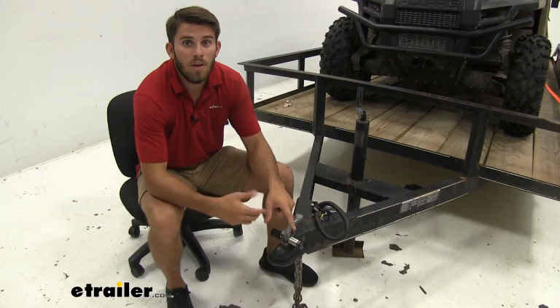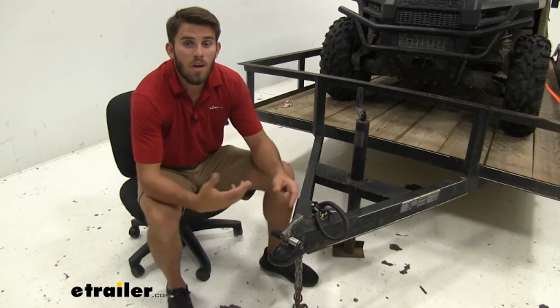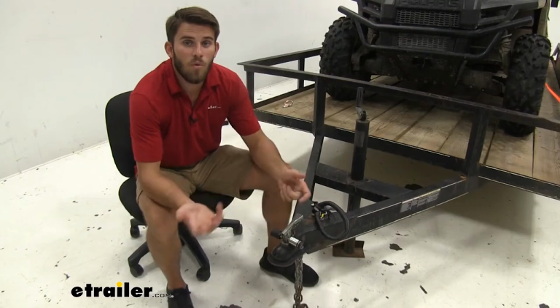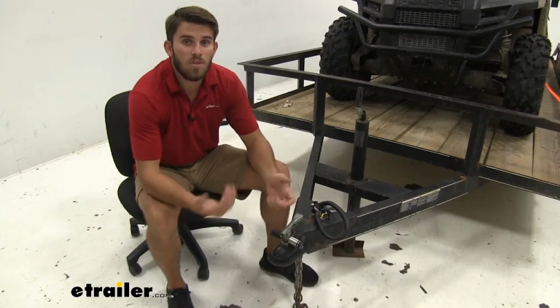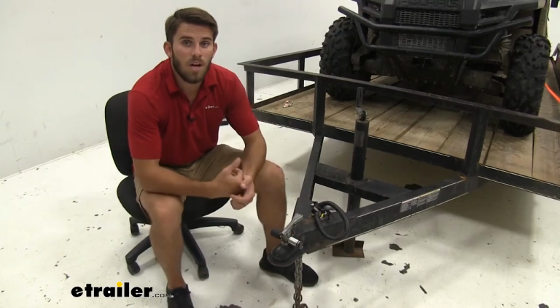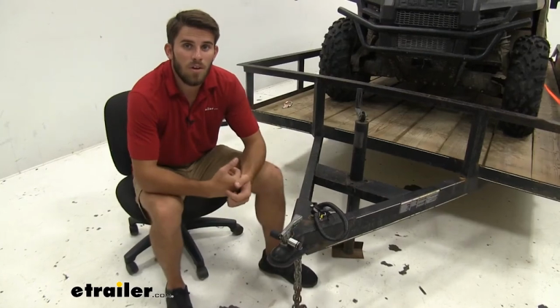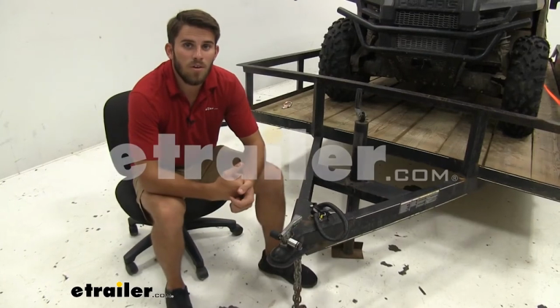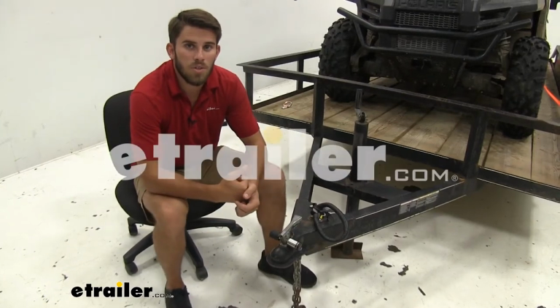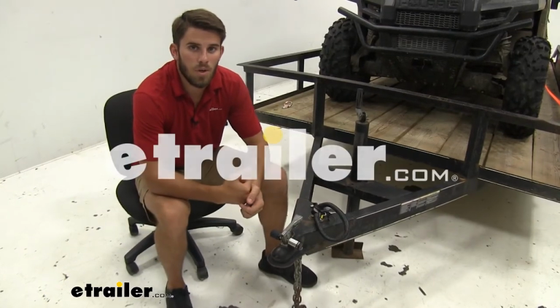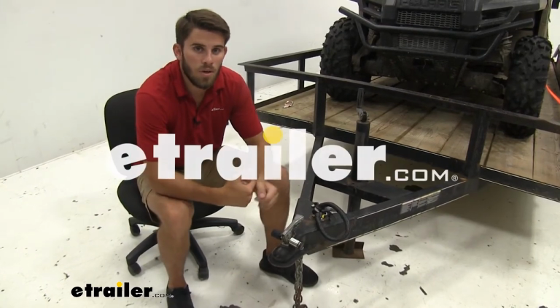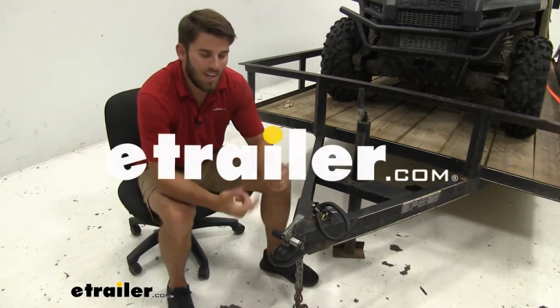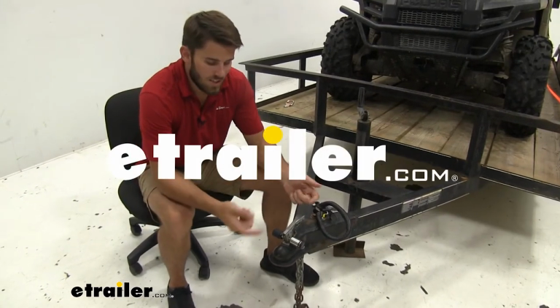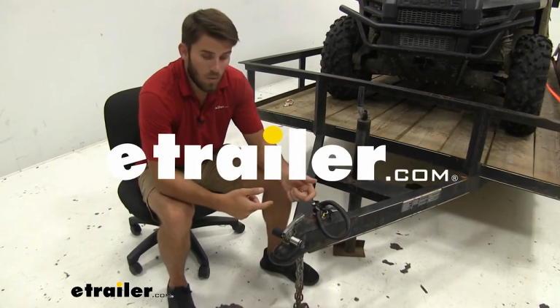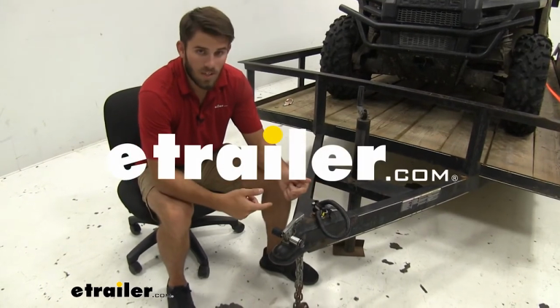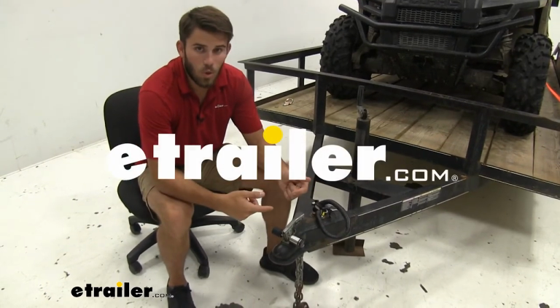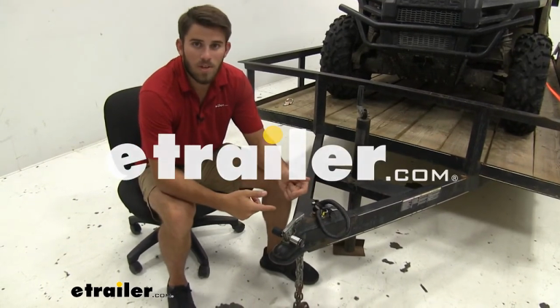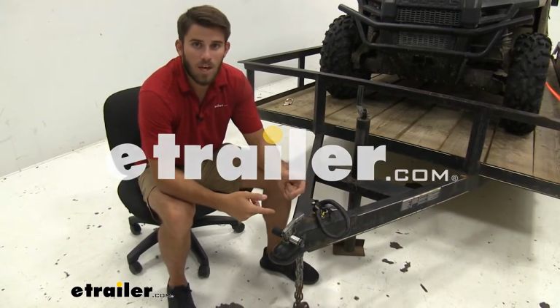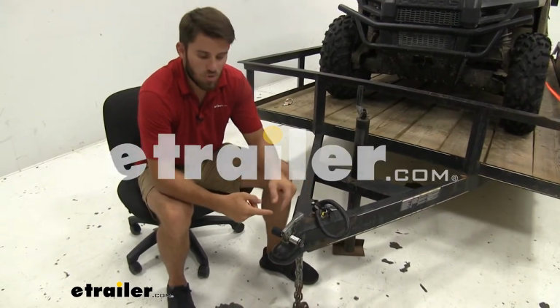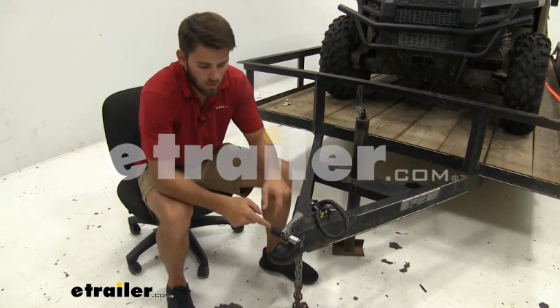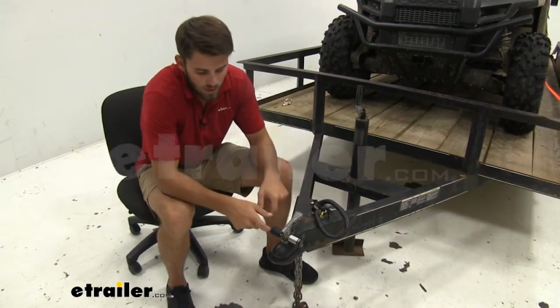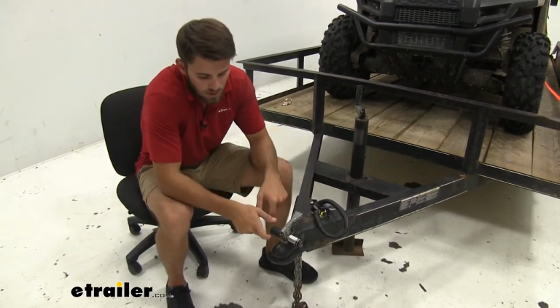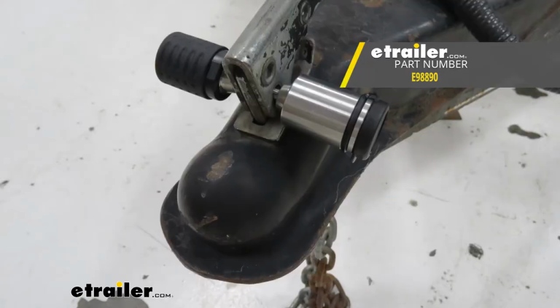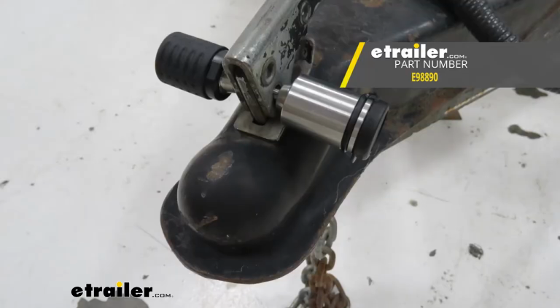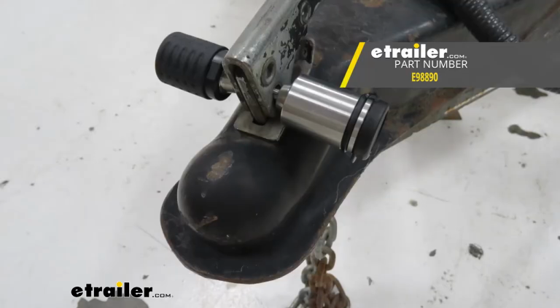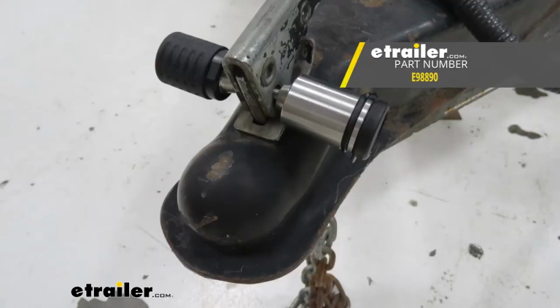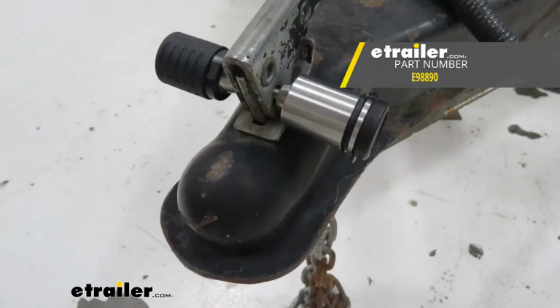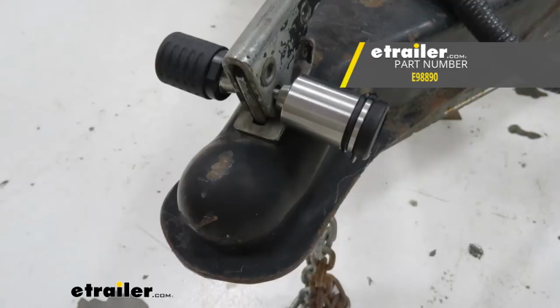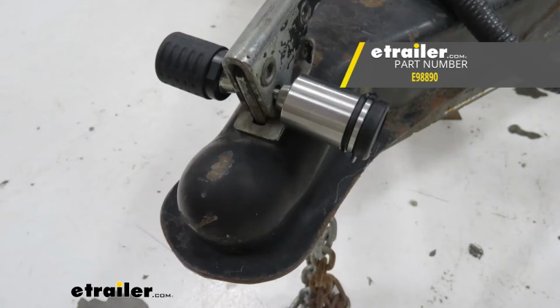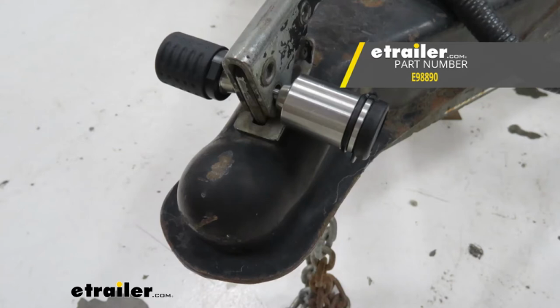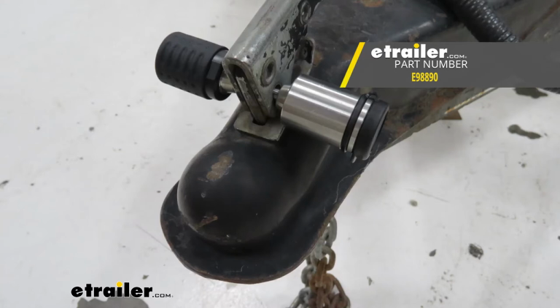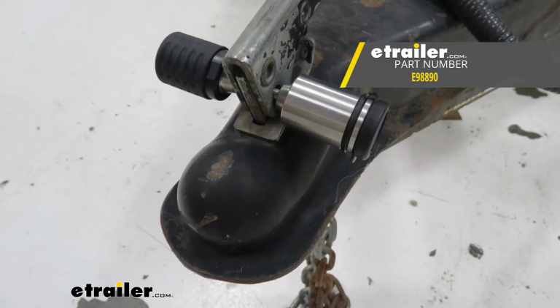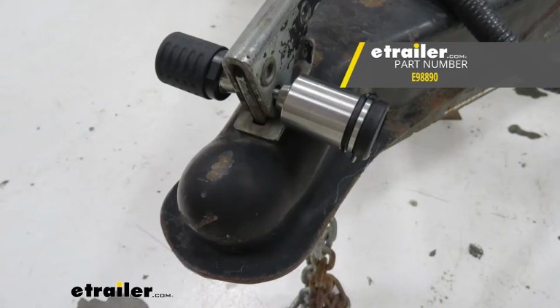Hey everyone, it's Collin here at eTrailer. Today we're going to take a little bit of time and show you guys this trailer coupler lock from eTrailer.